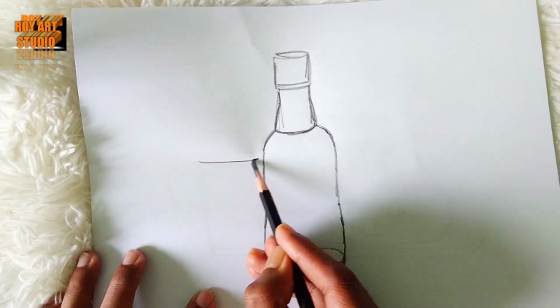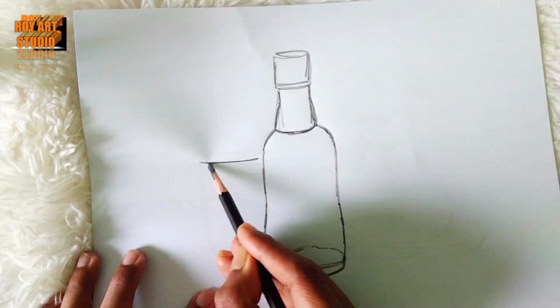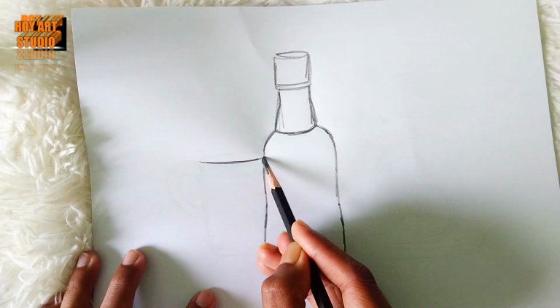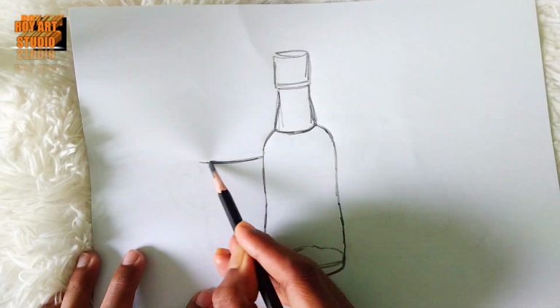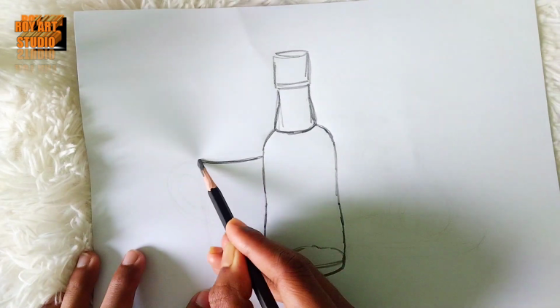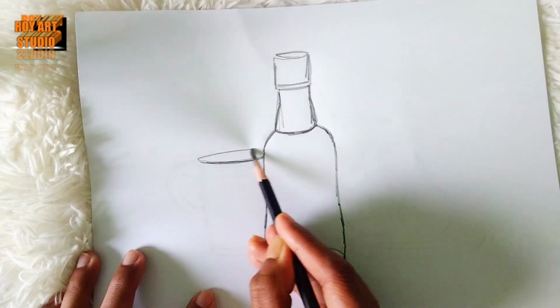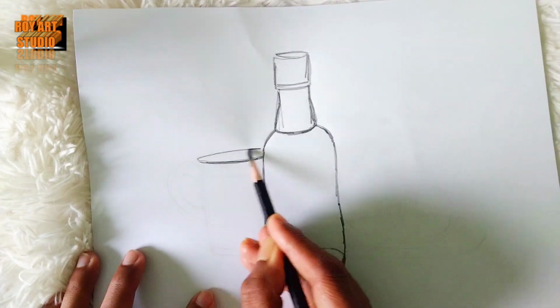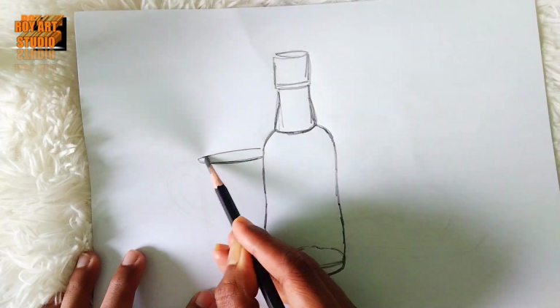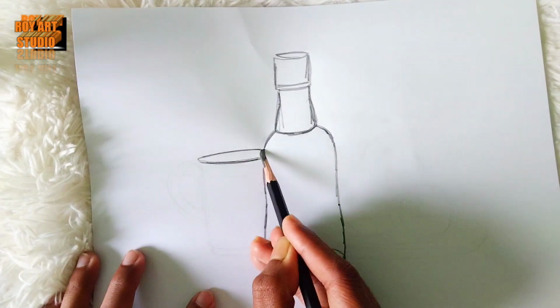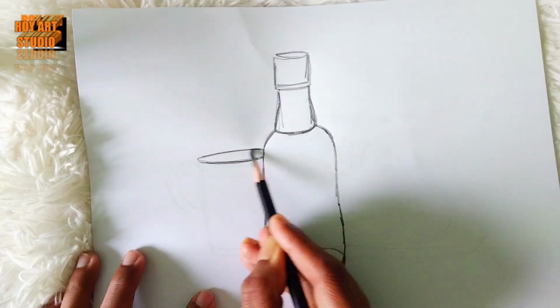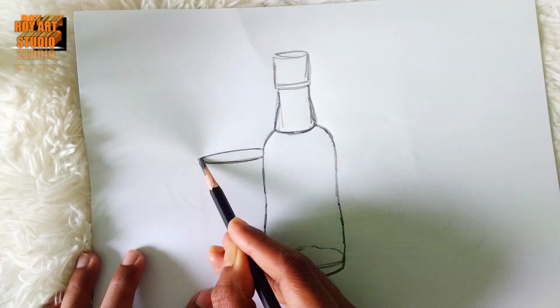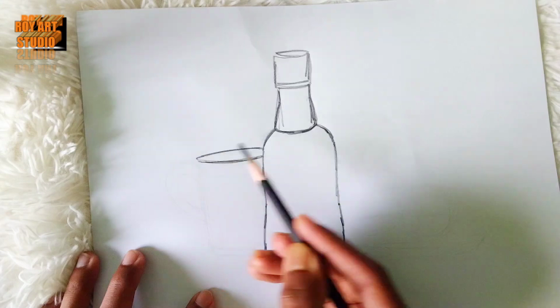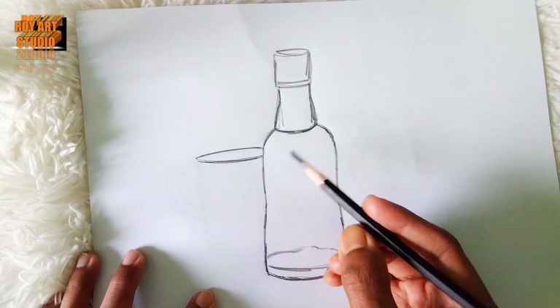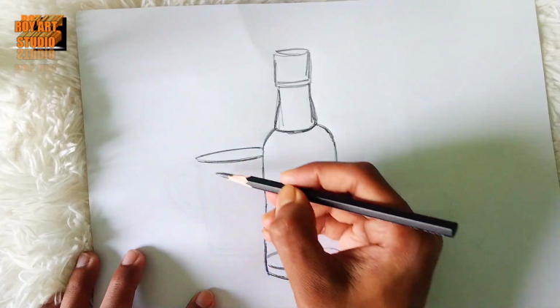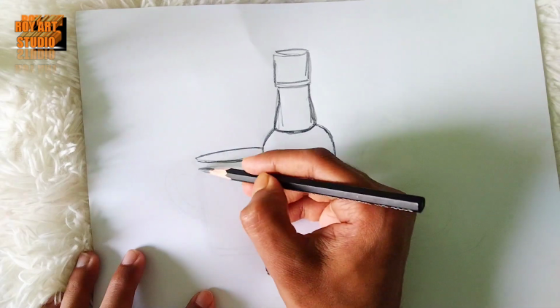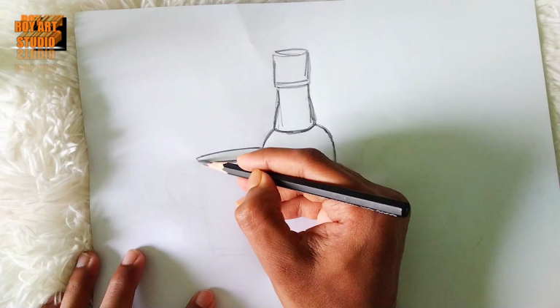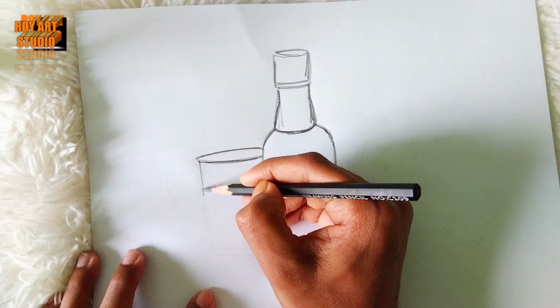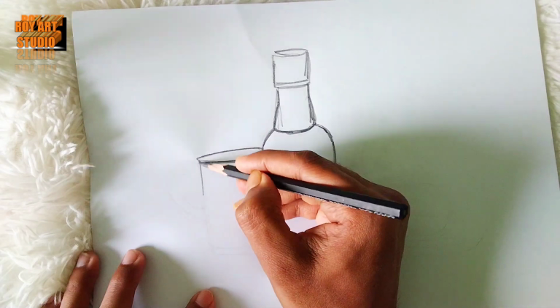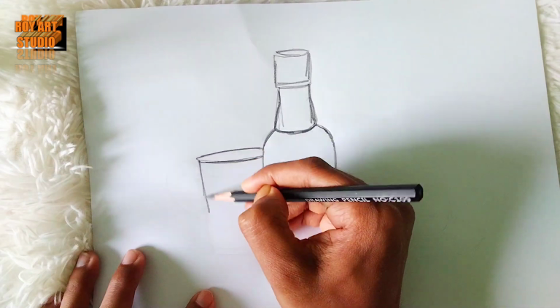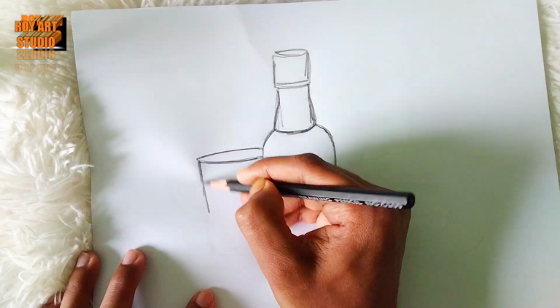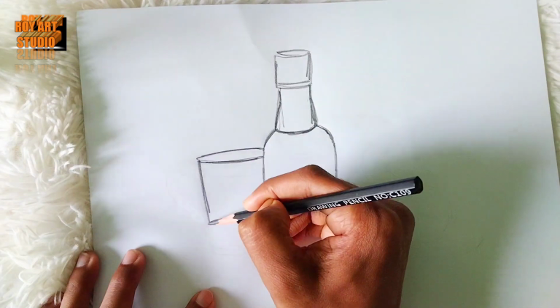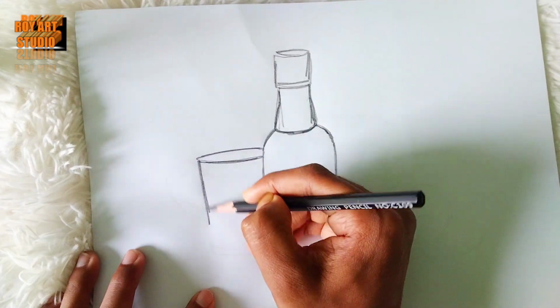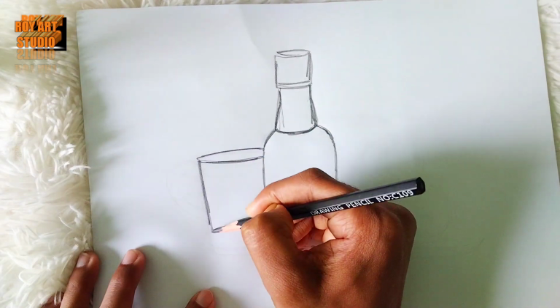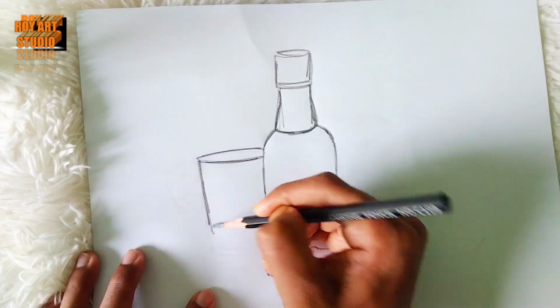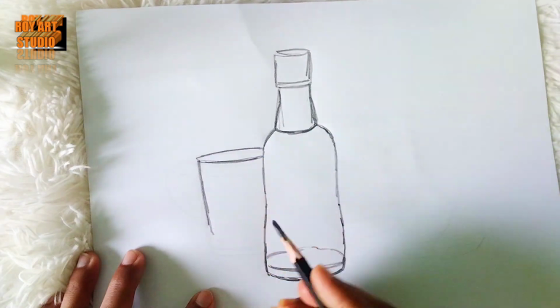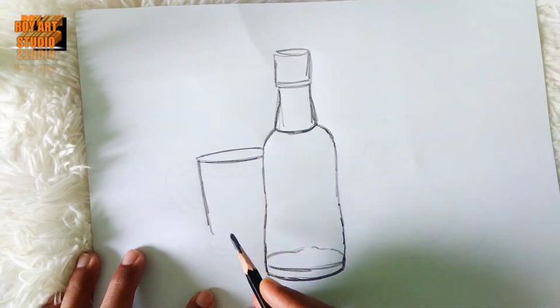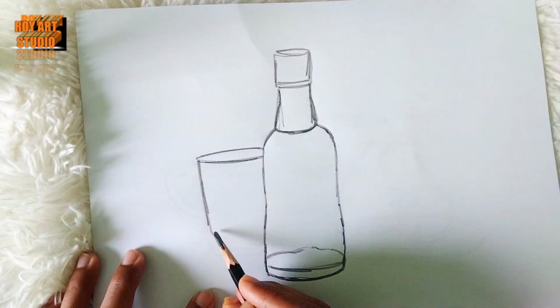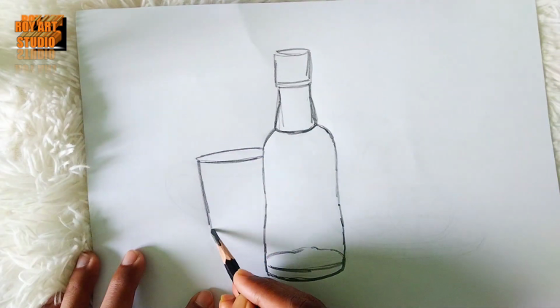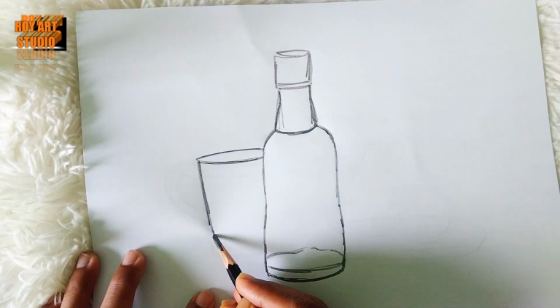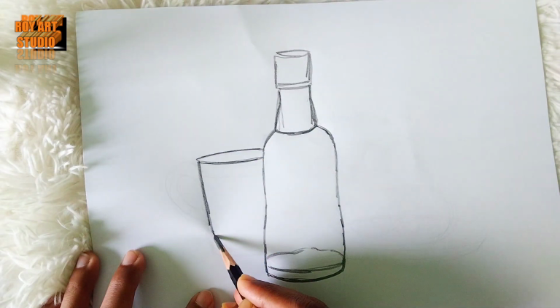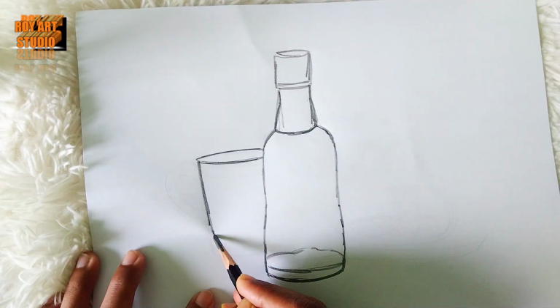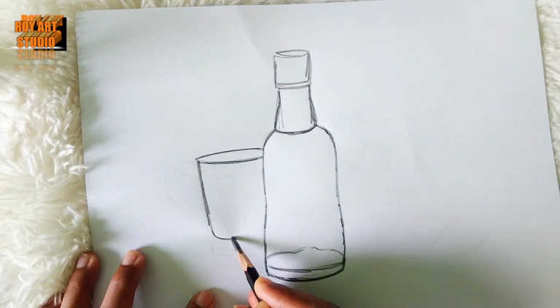I have a little glass. I have one small glass.